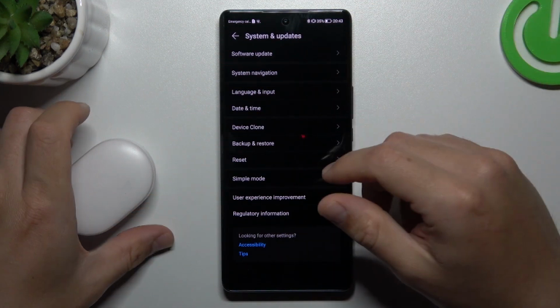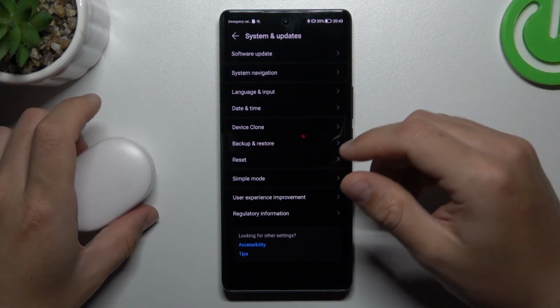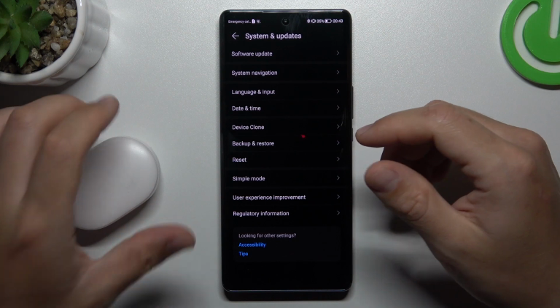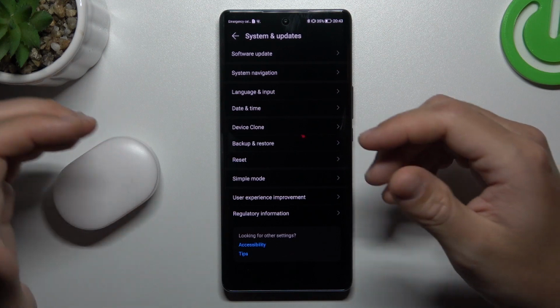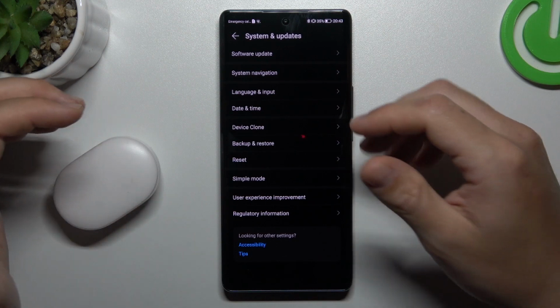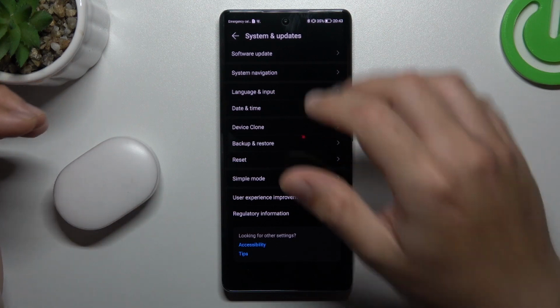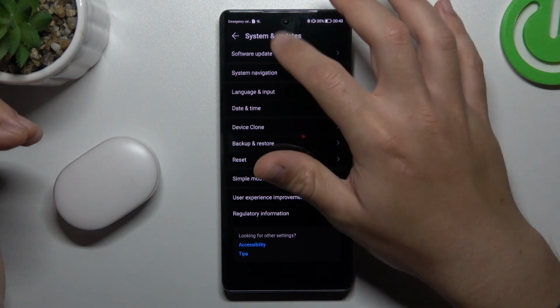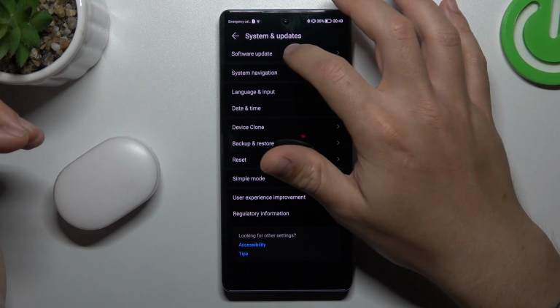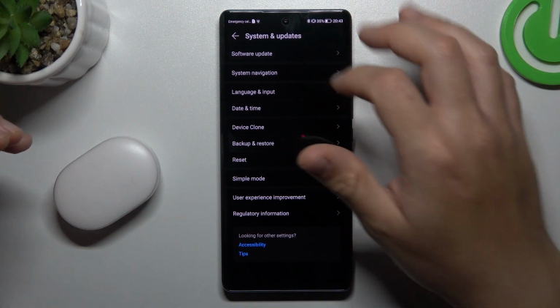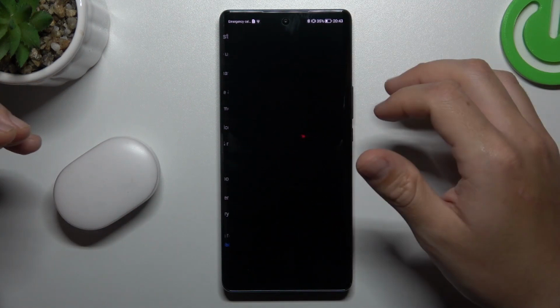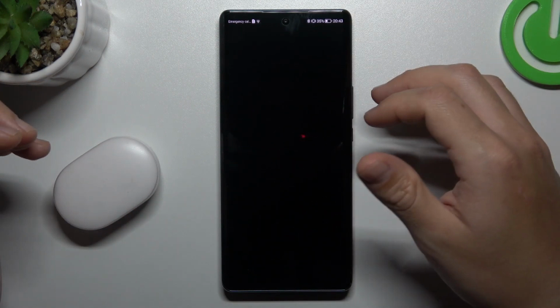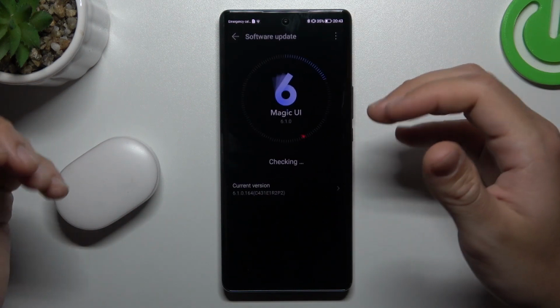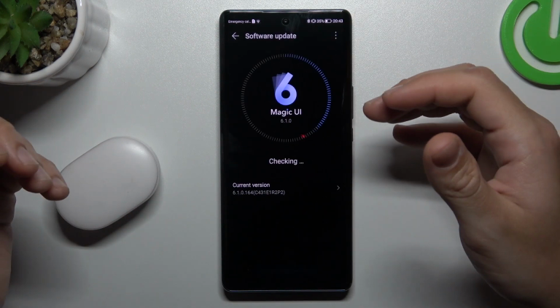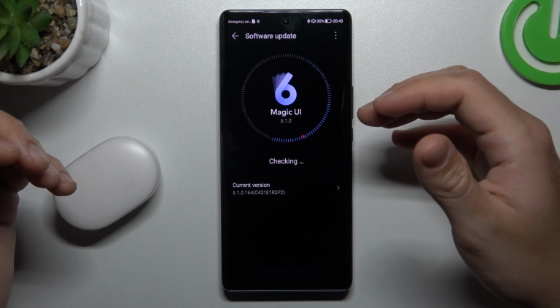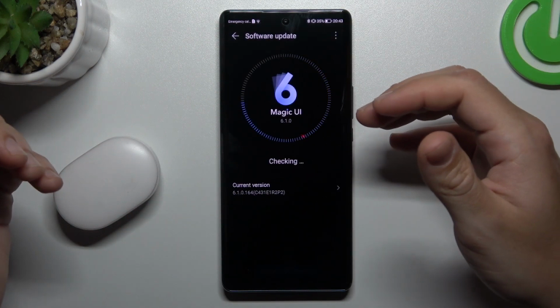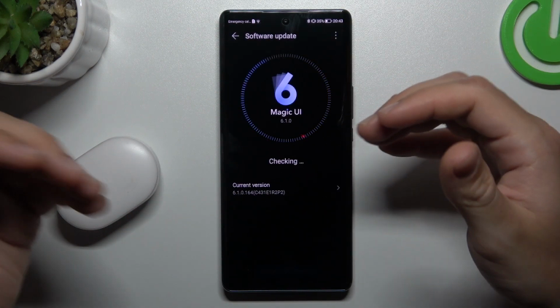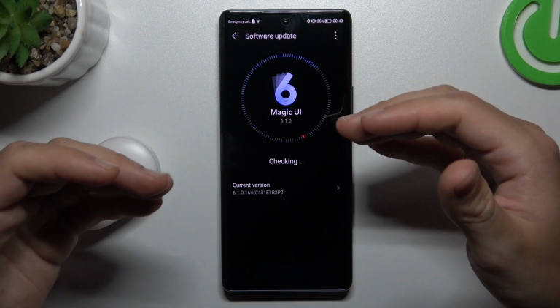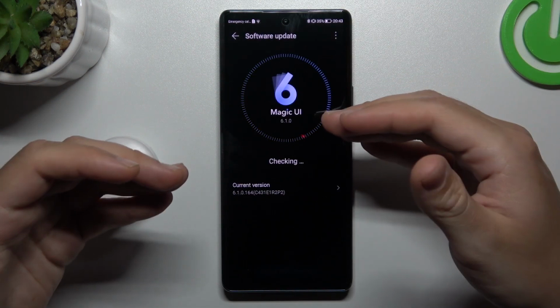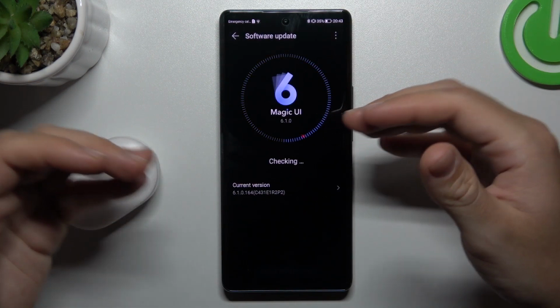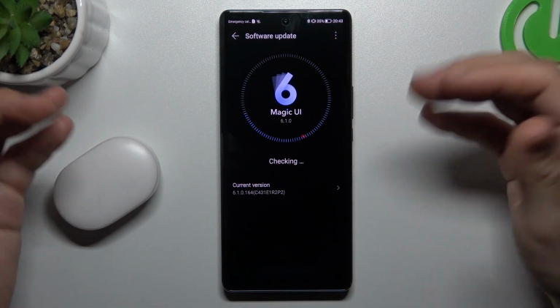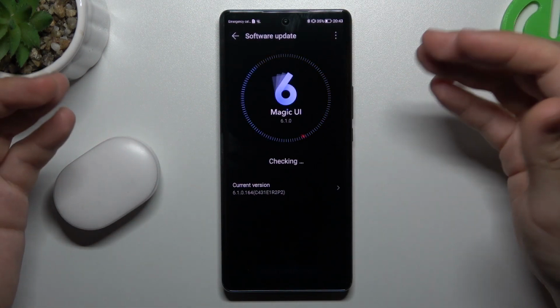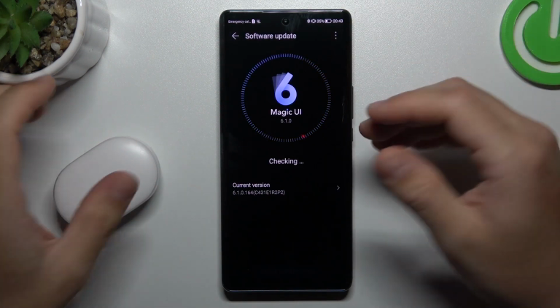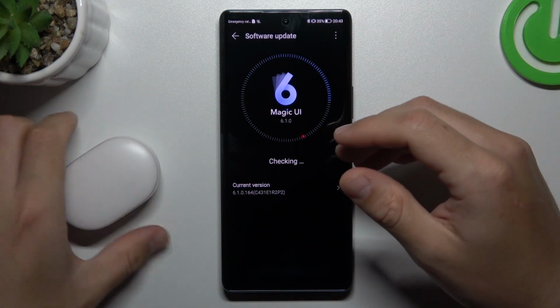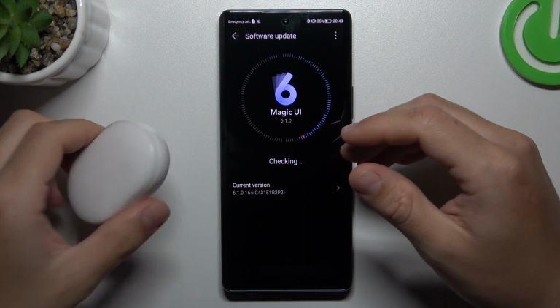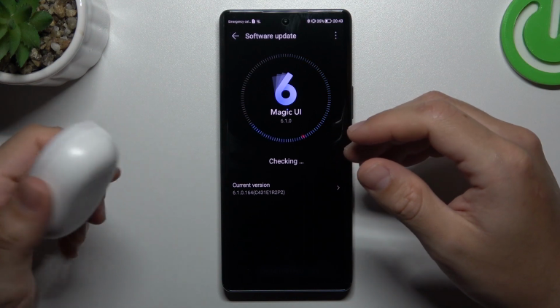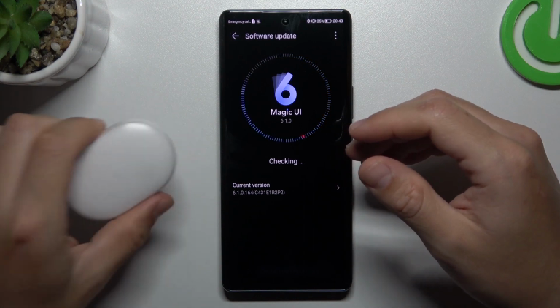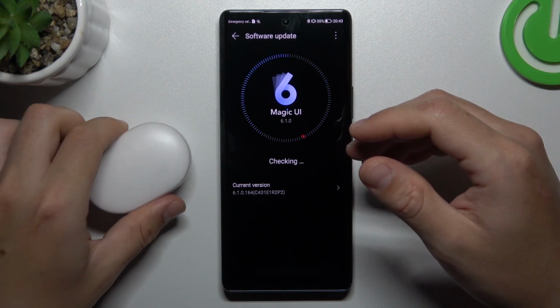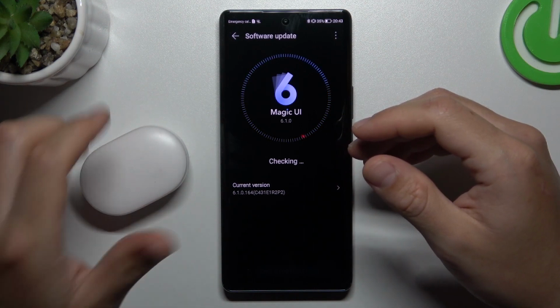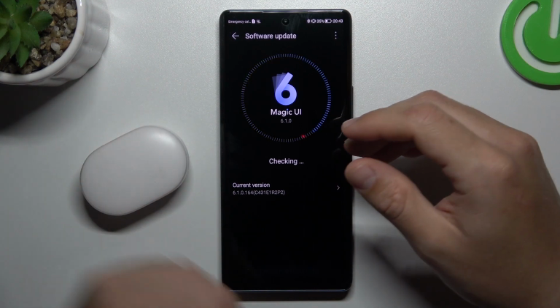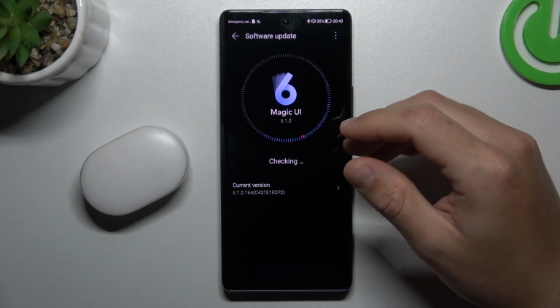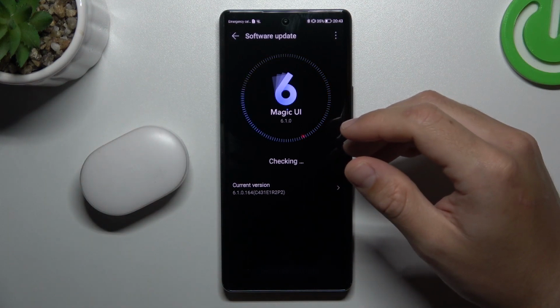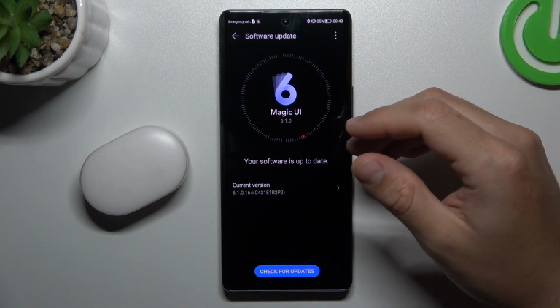You can also try updating your system. If you have any available updates, download and install them, then look for the device on the Bluetooth list again.